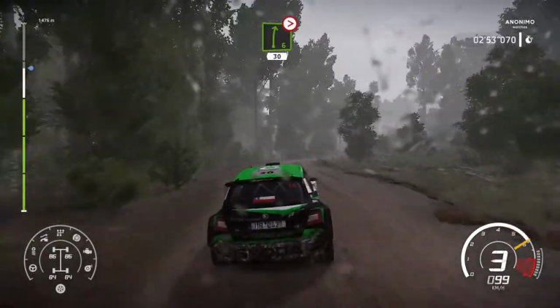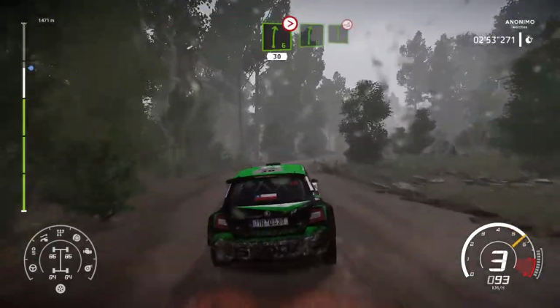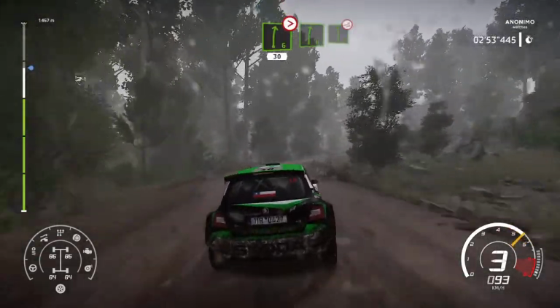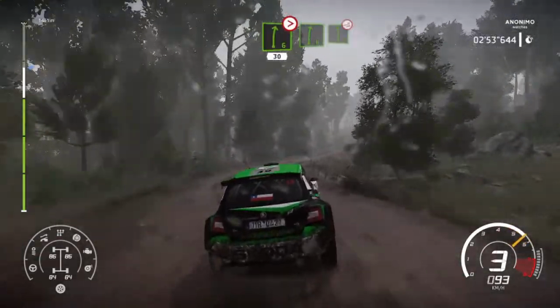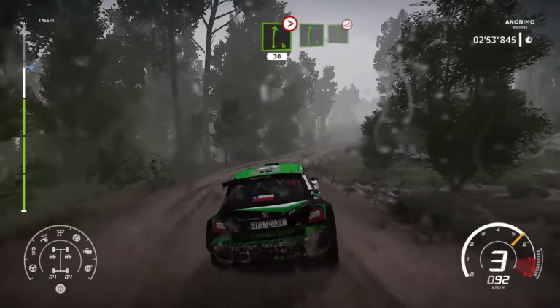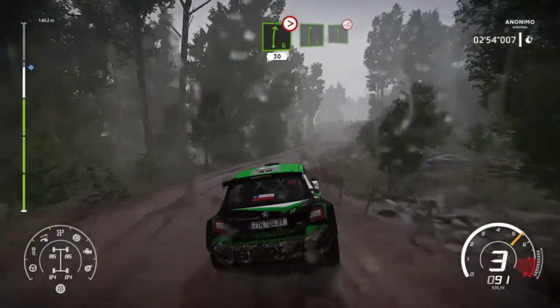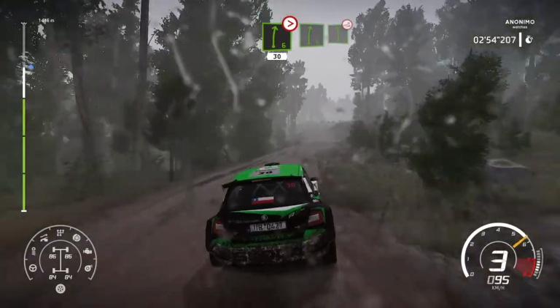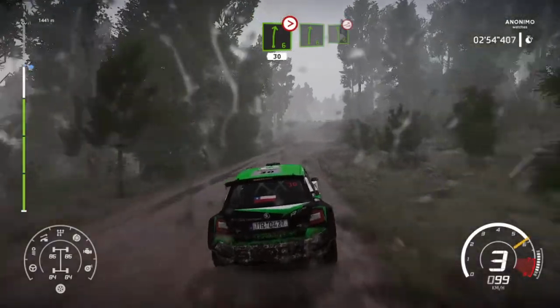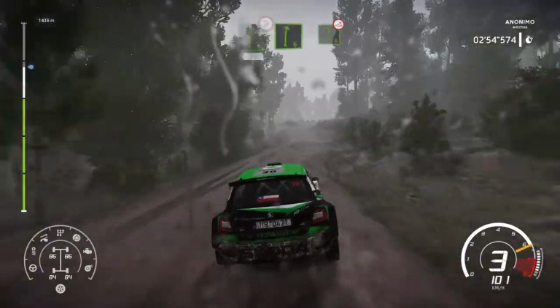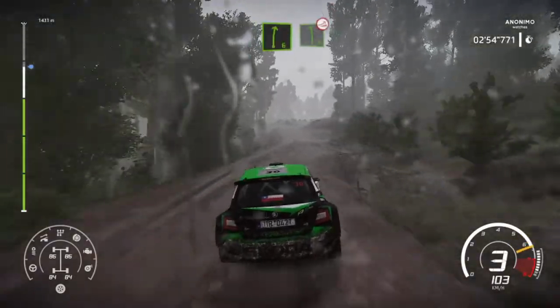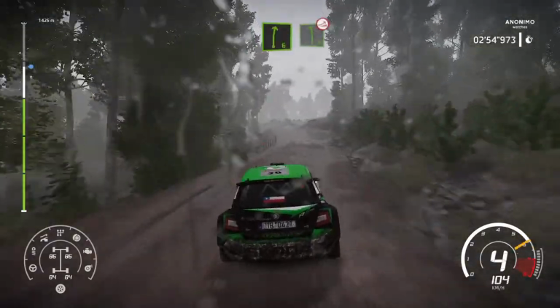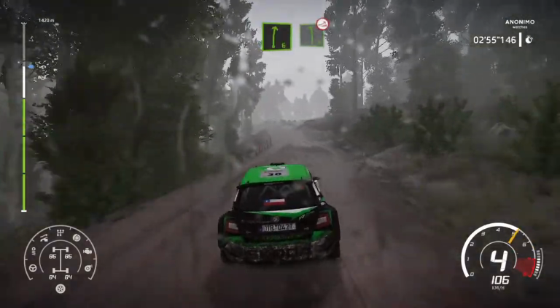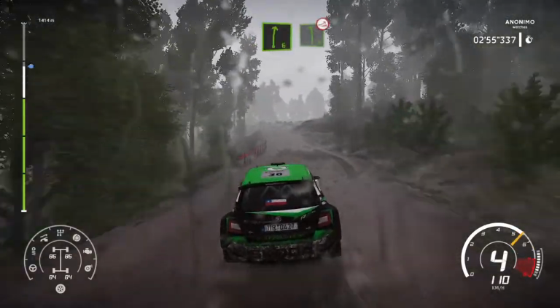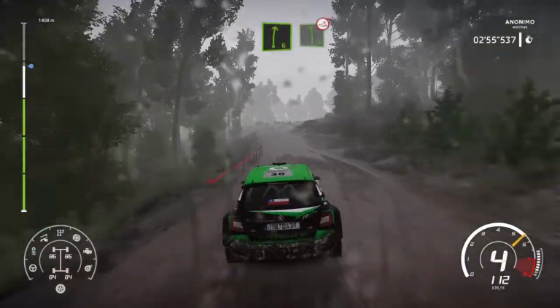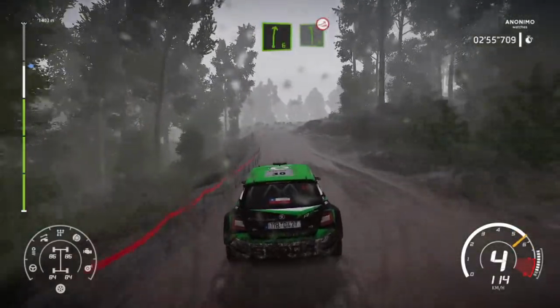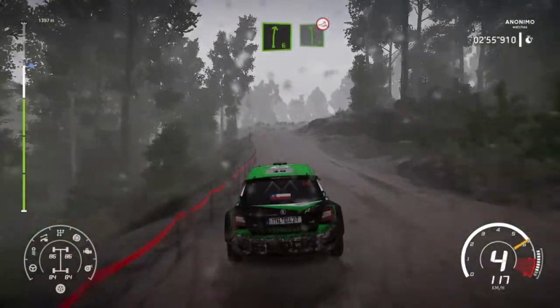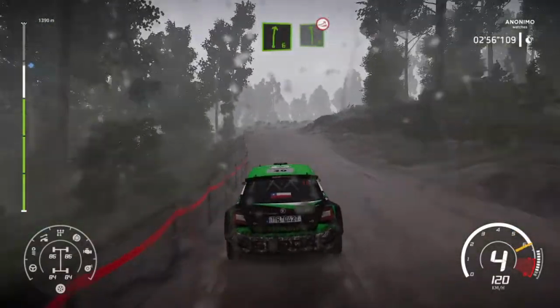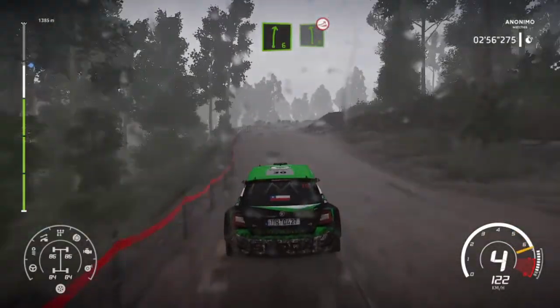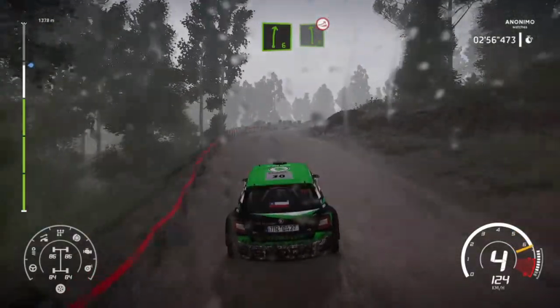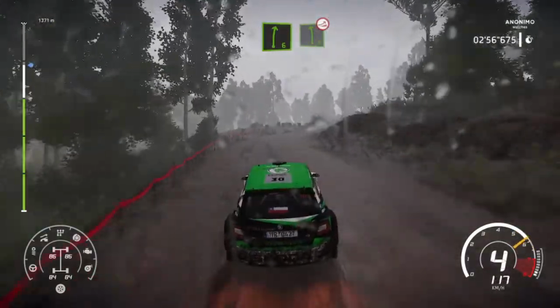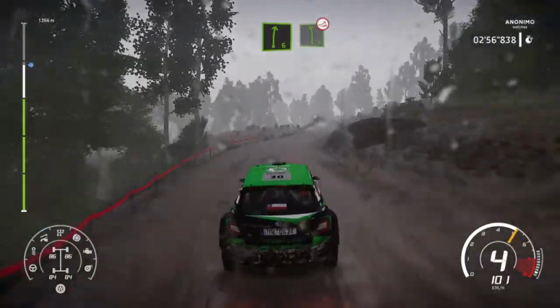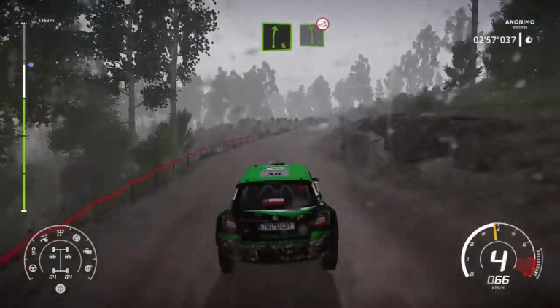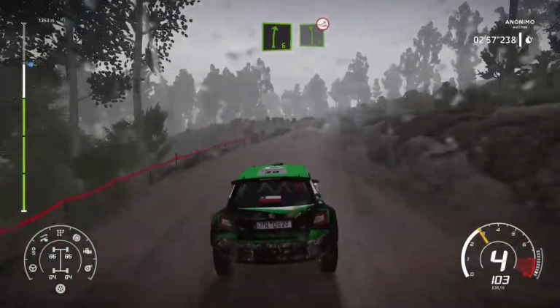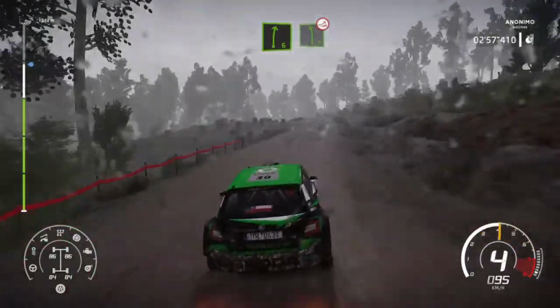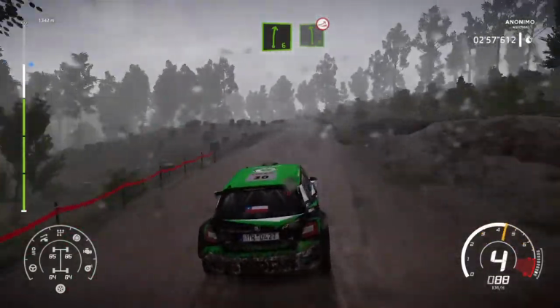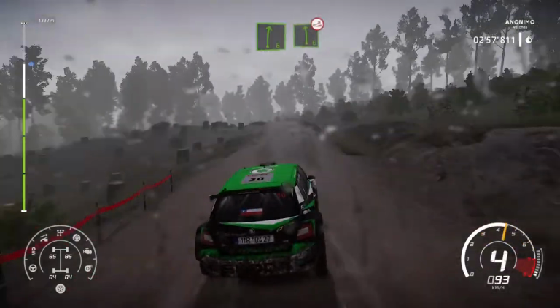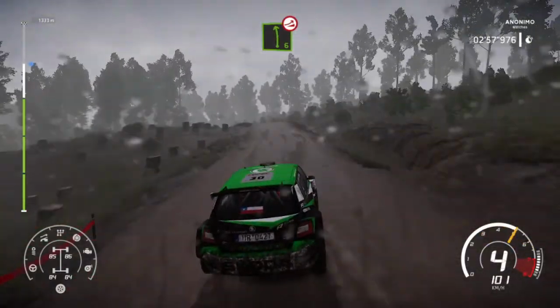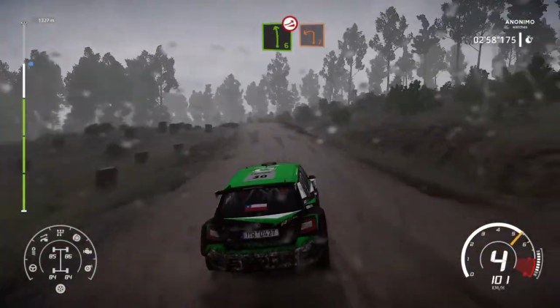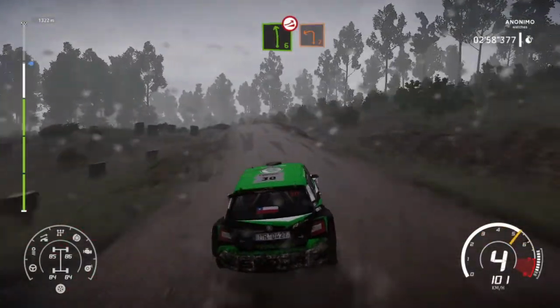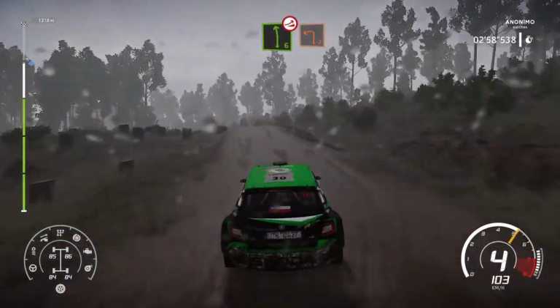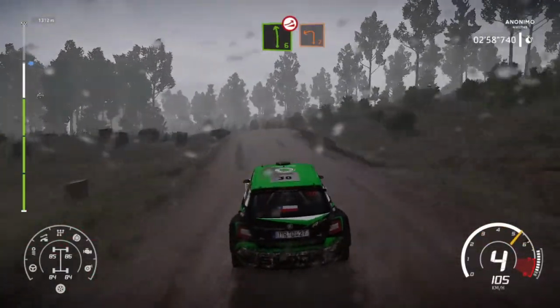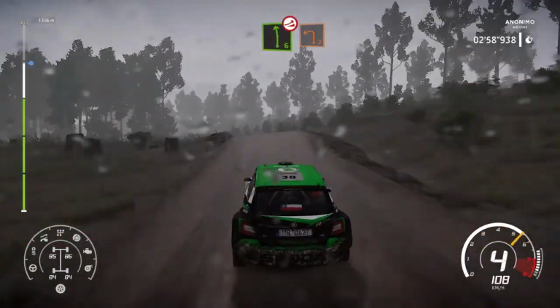Right 6, into left 6, short, over jump. Into left 2, short.